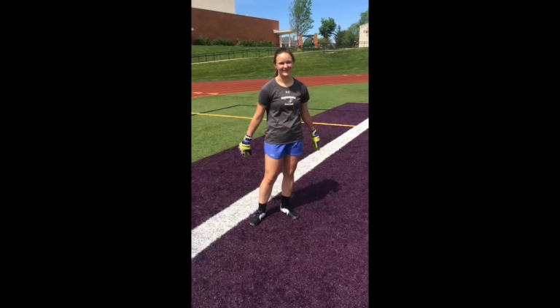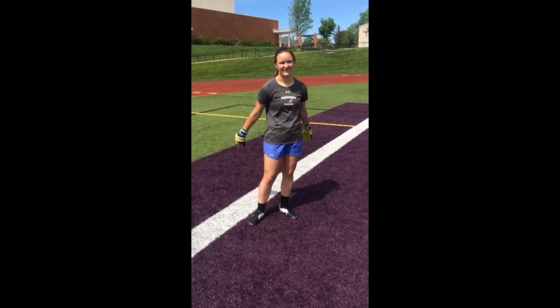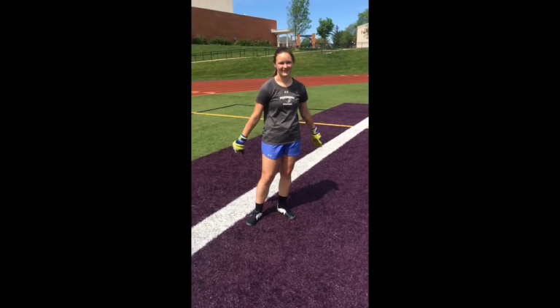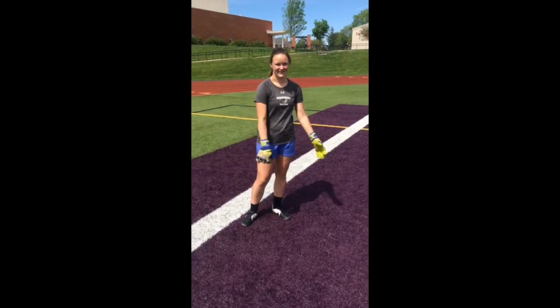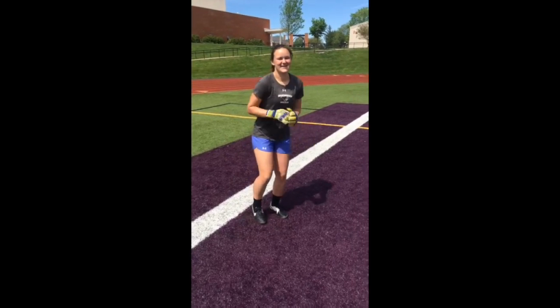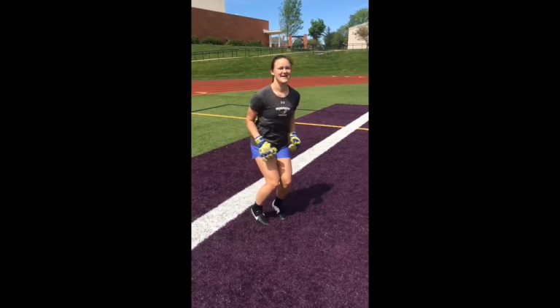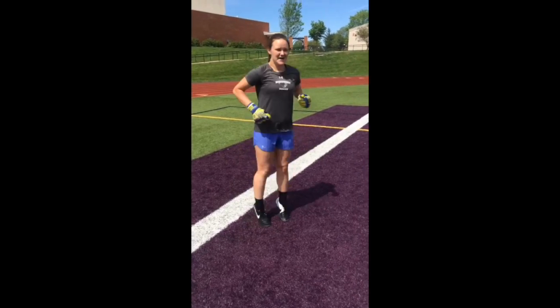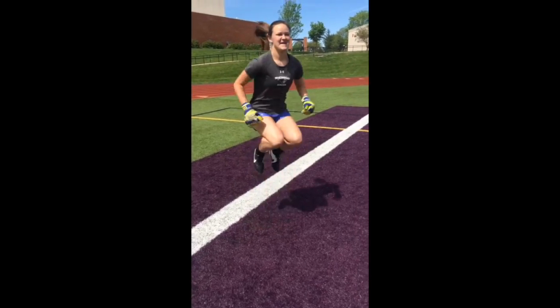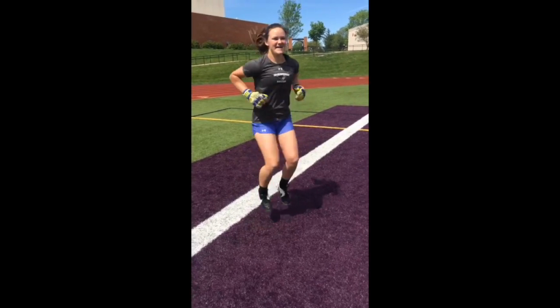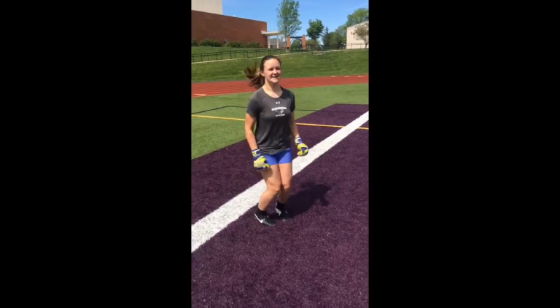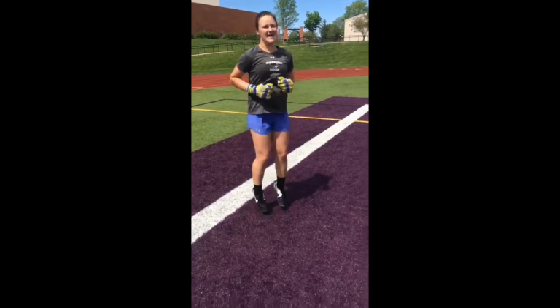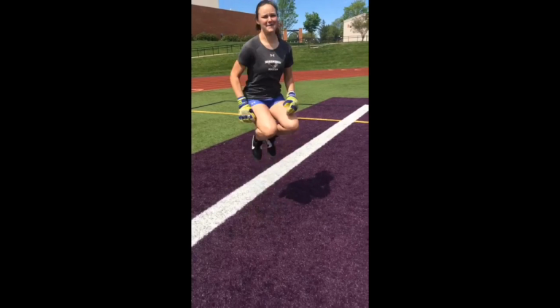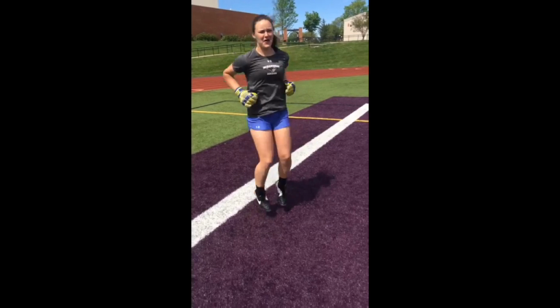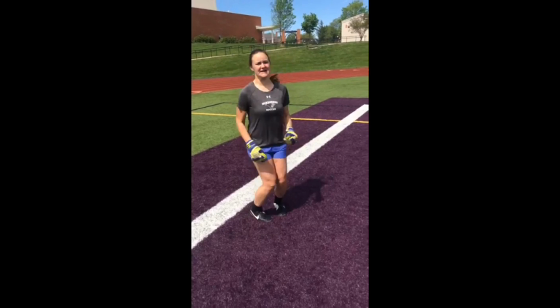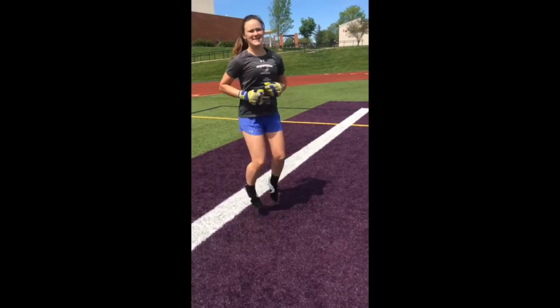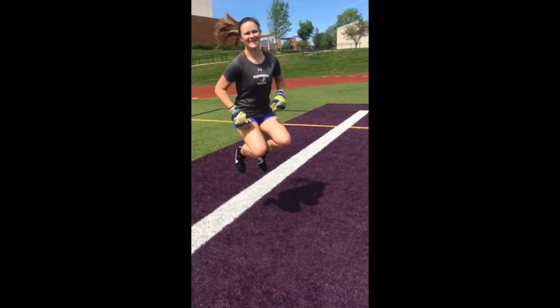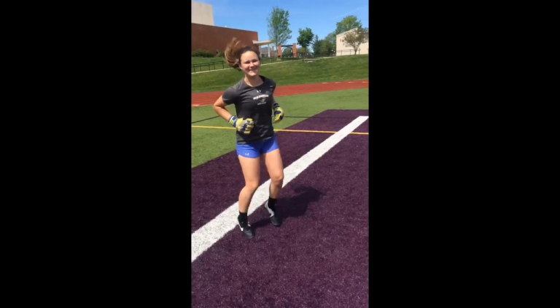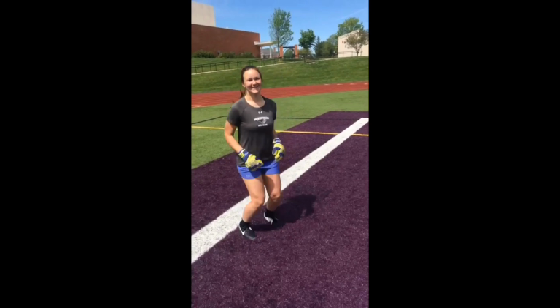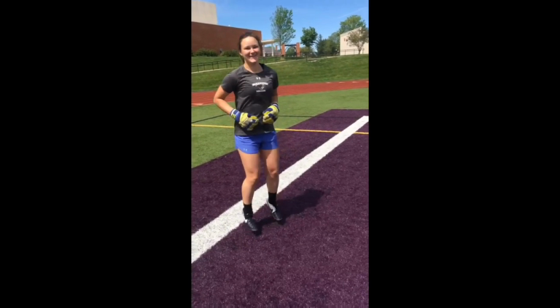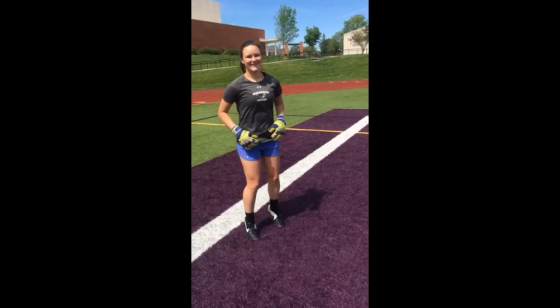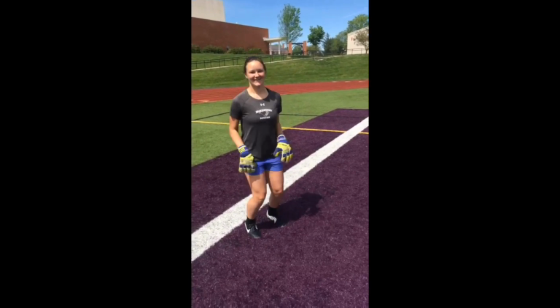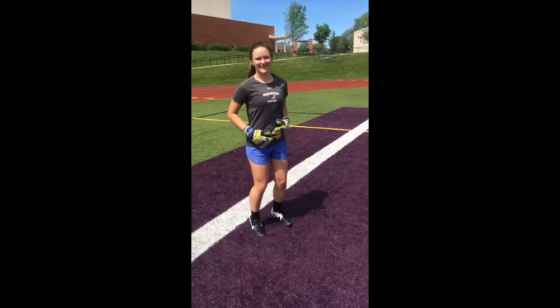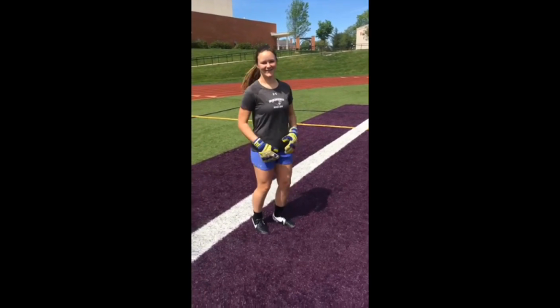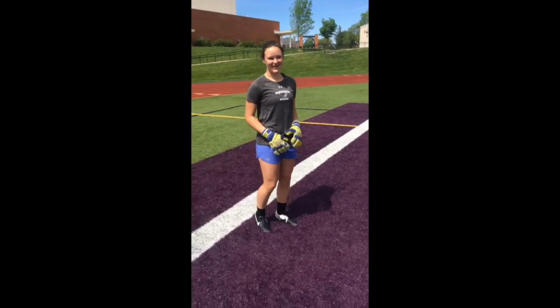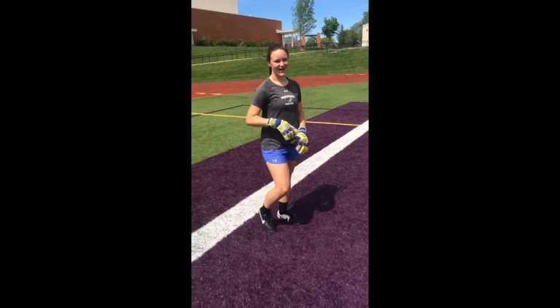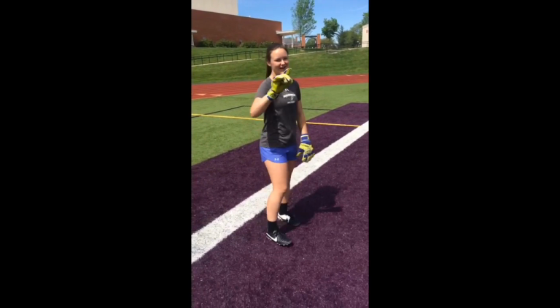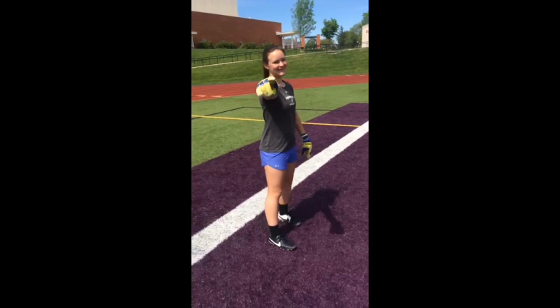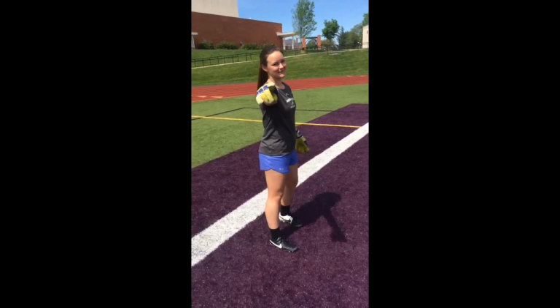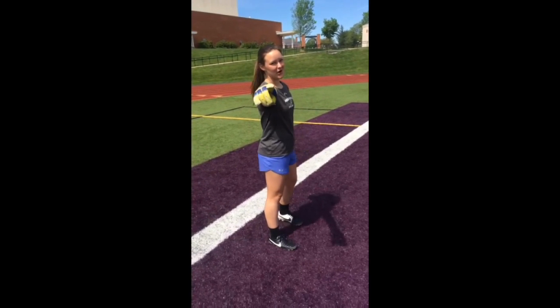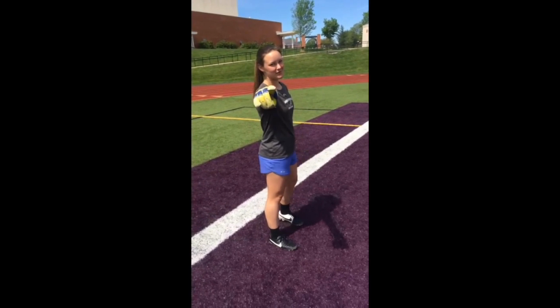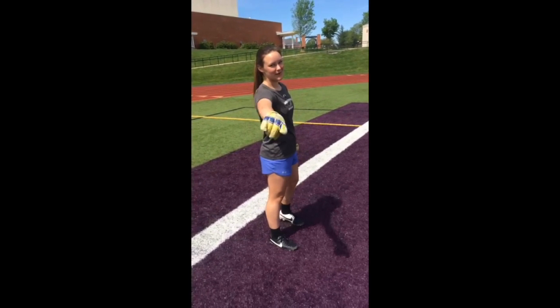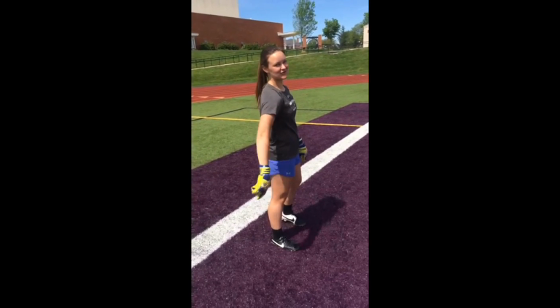Maddie, are you ready for this fitness test? Yeah, I'm ready. What's this fitness test going to do for you? Get me off the bench.